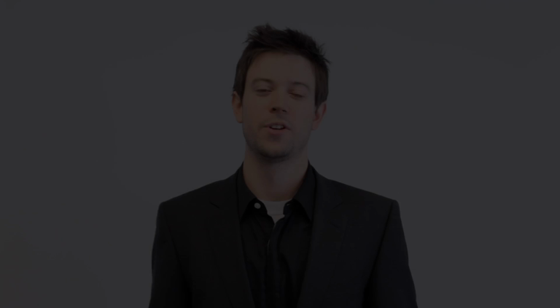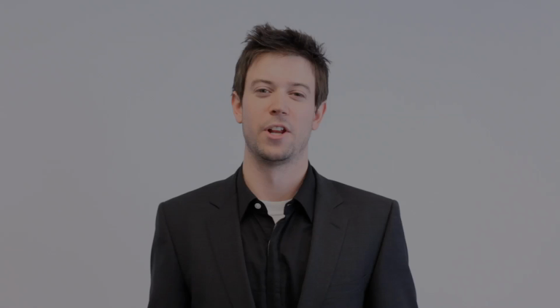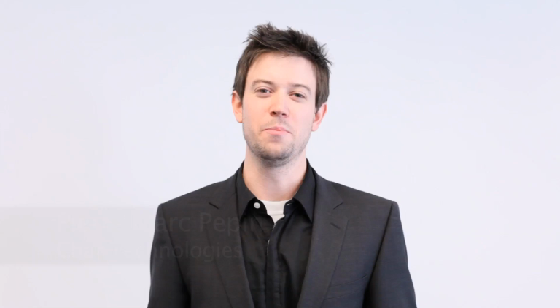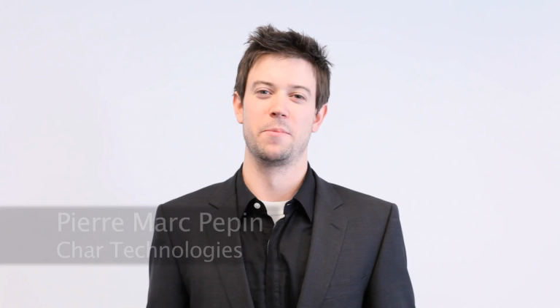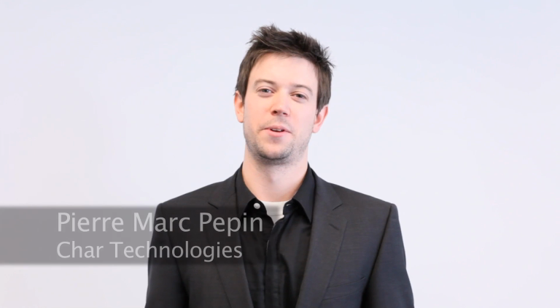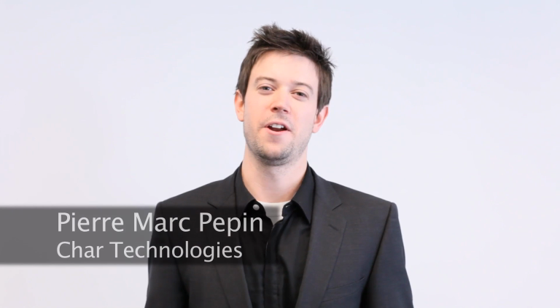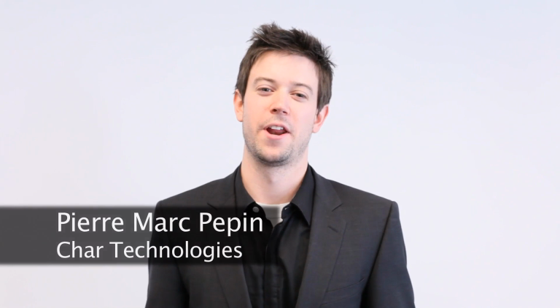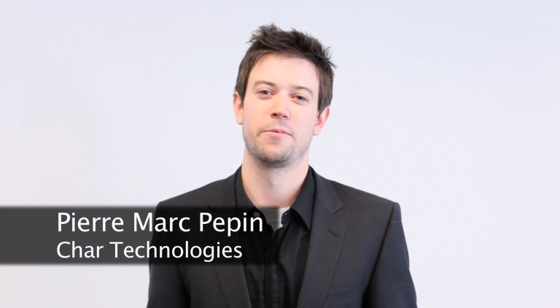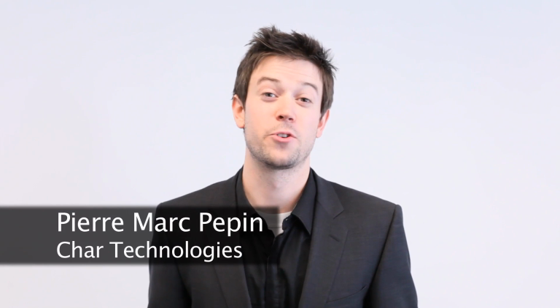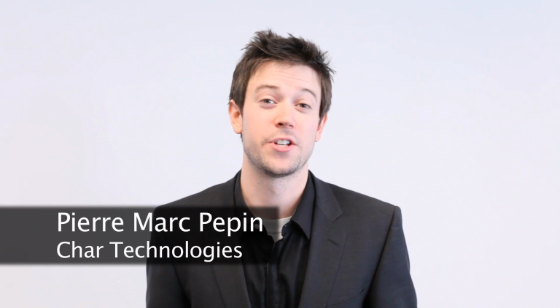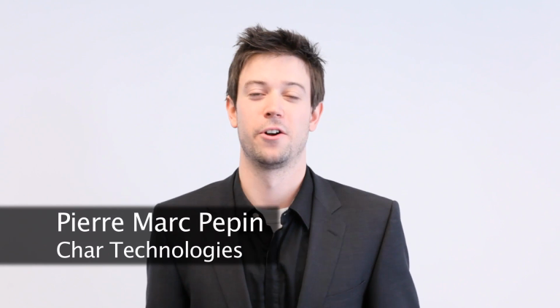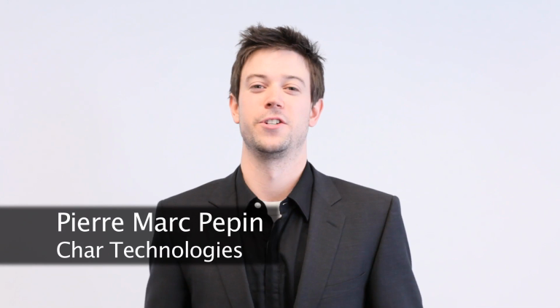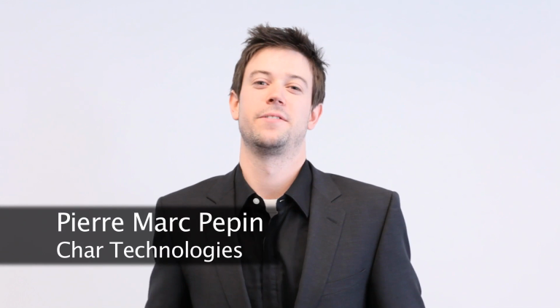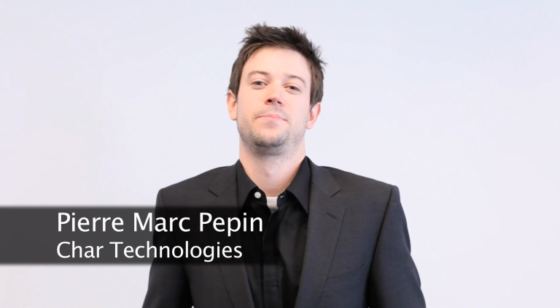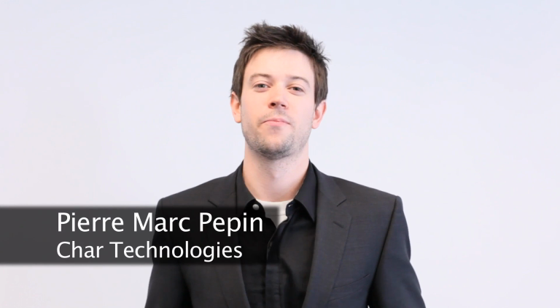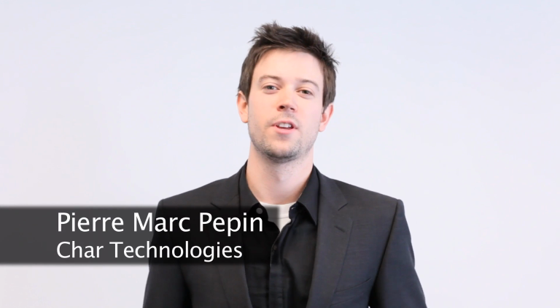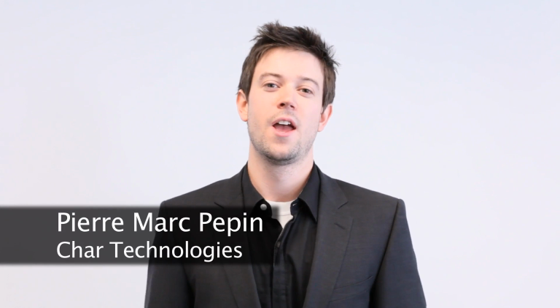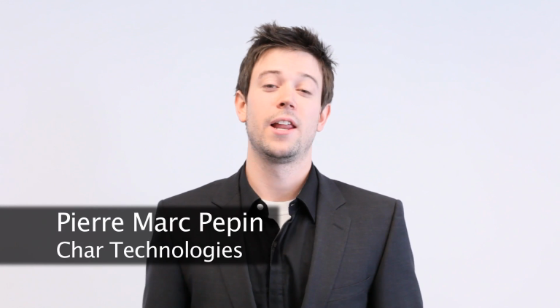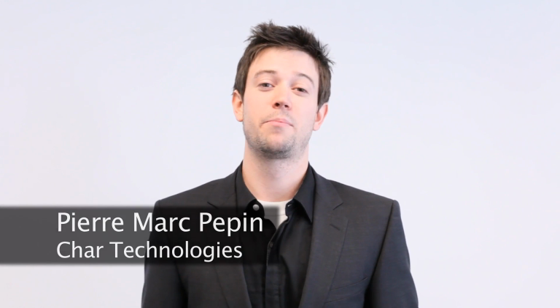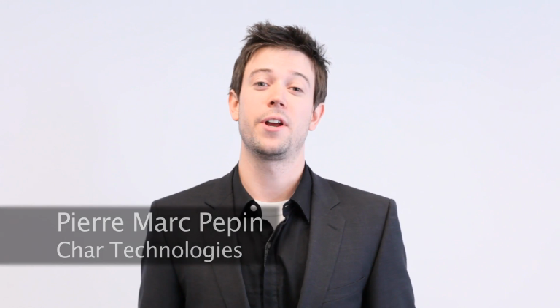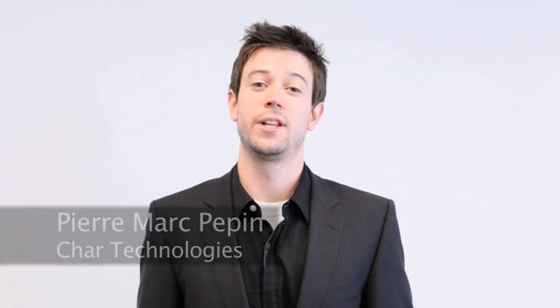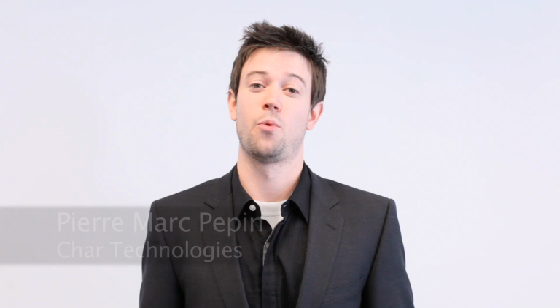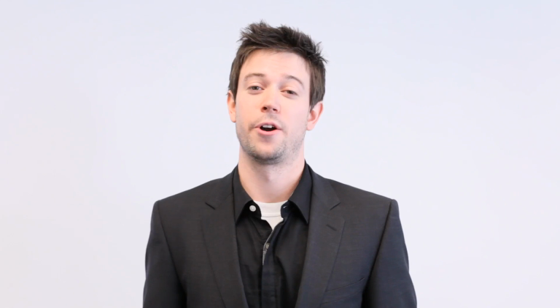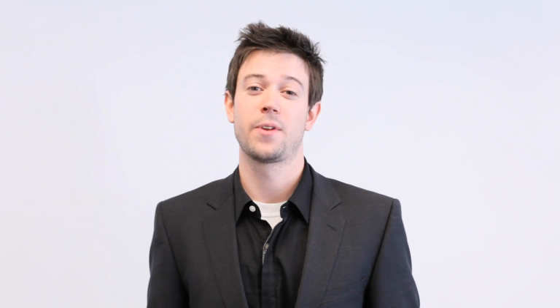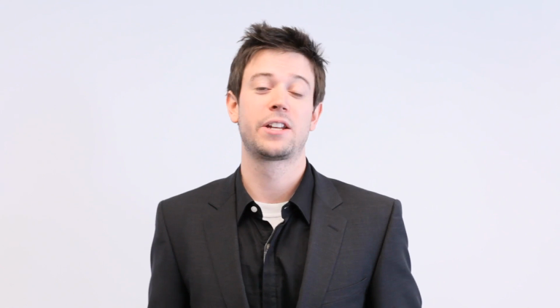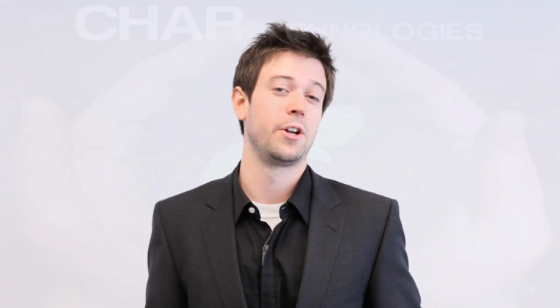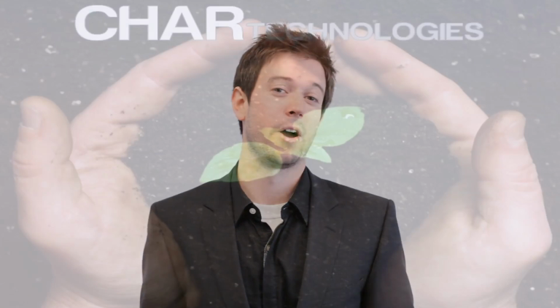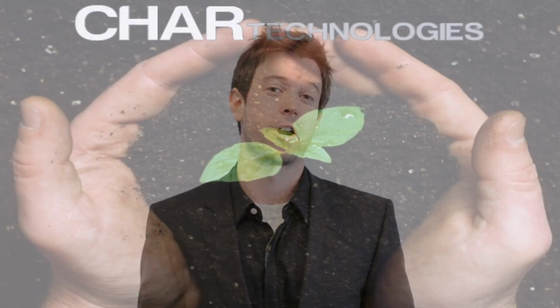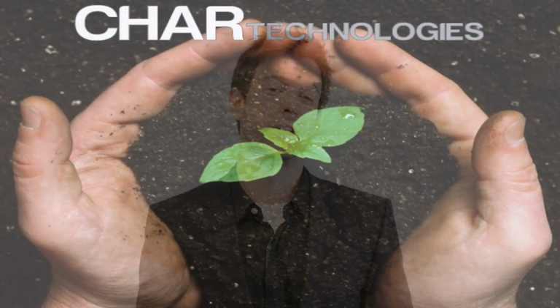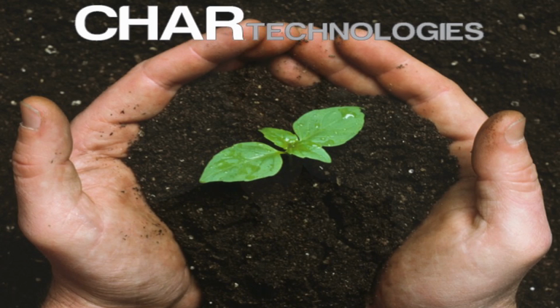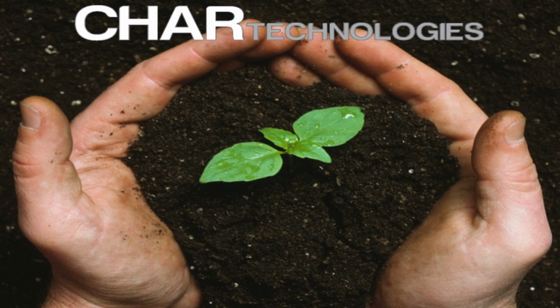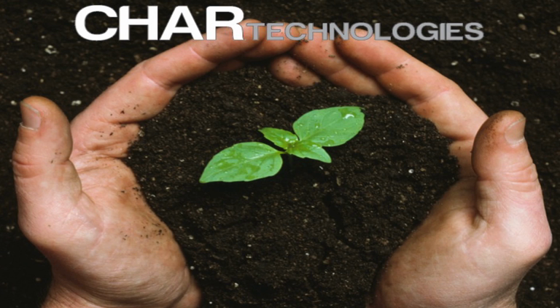Salut, my name is Pierre and I am from Char Technologies. Like Brita cleans water, activated biochar cleans biogas.